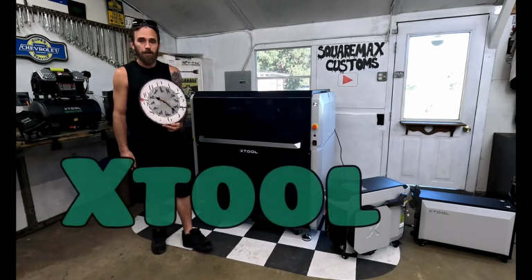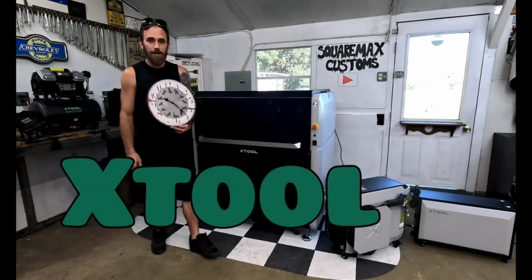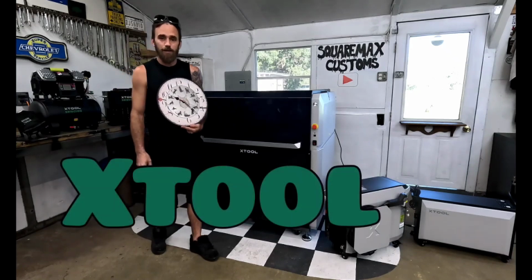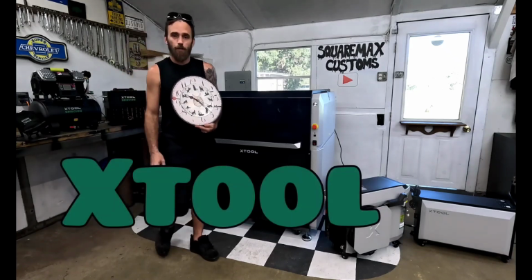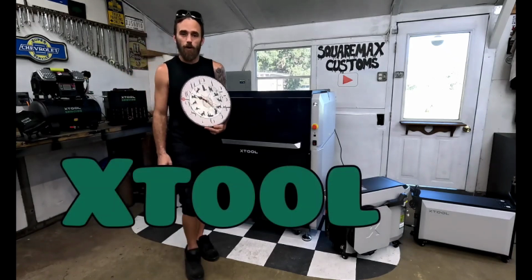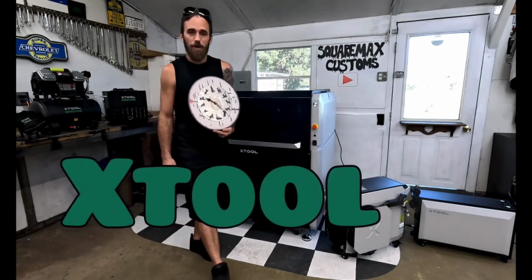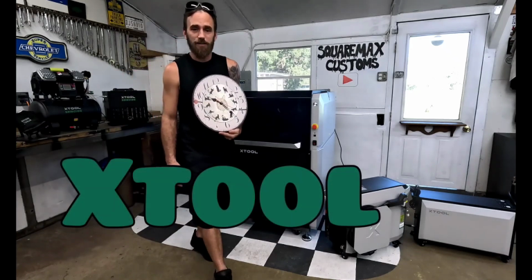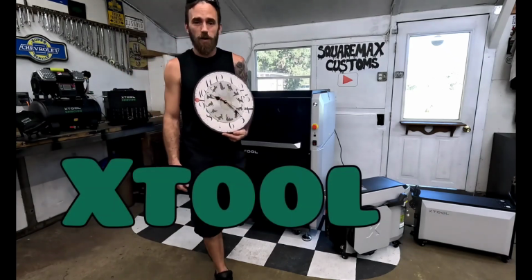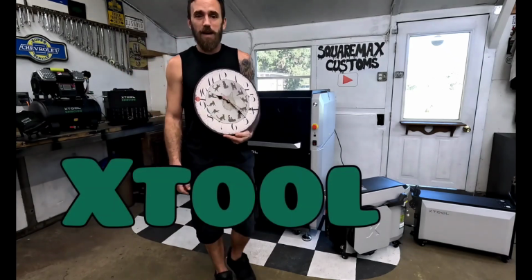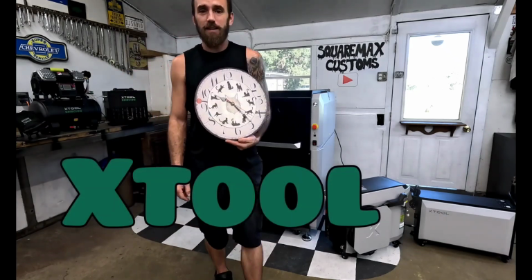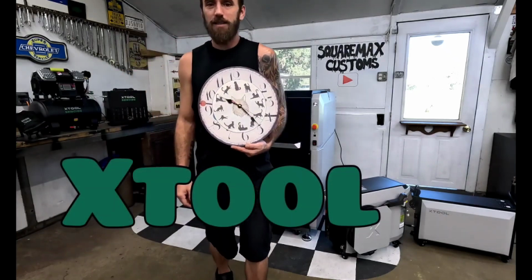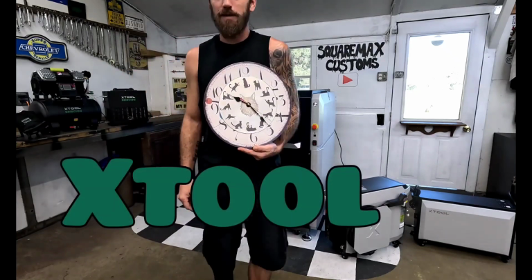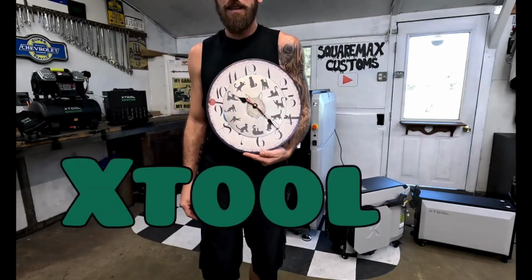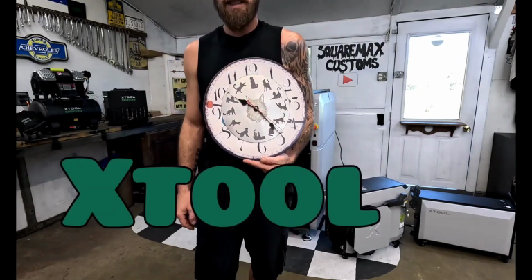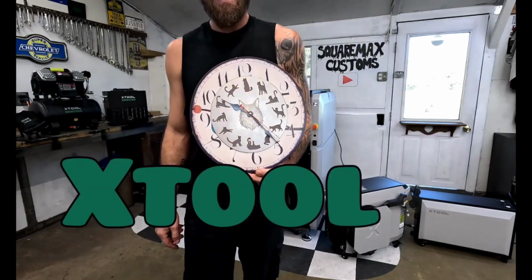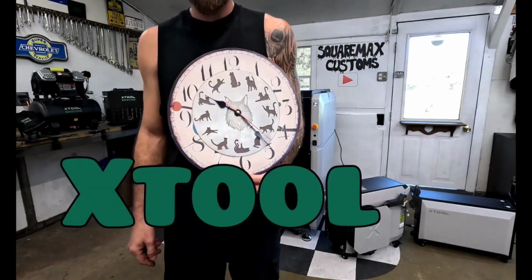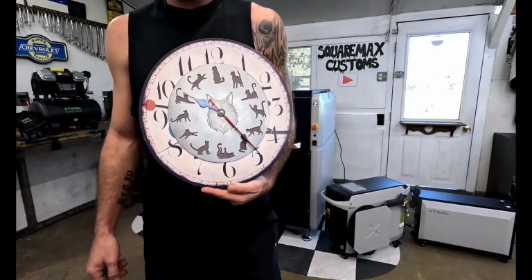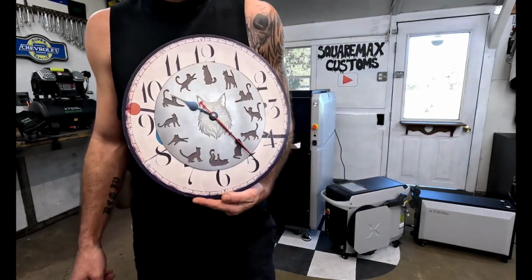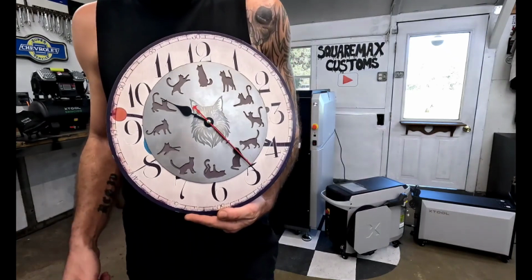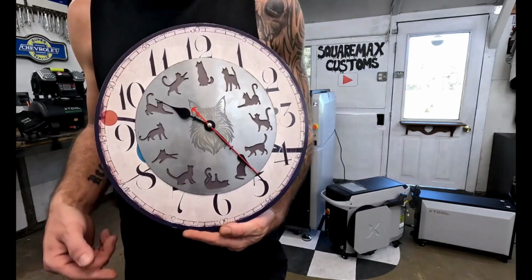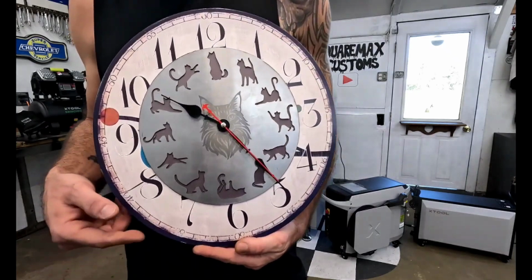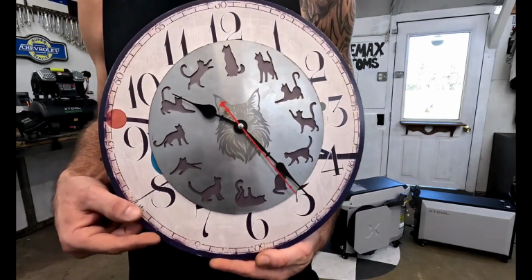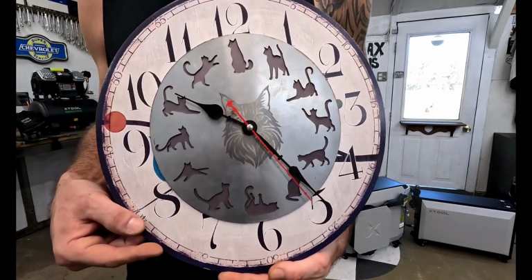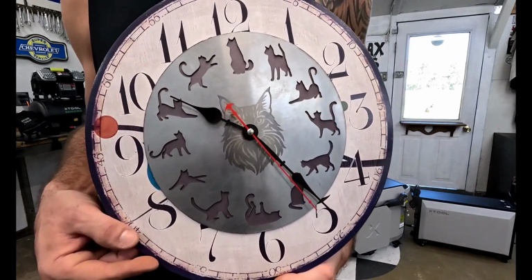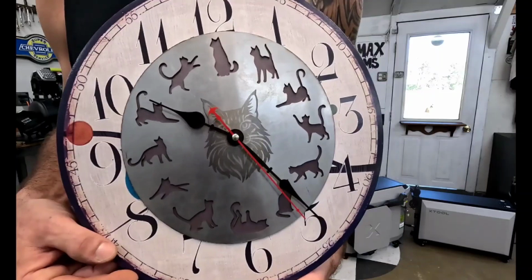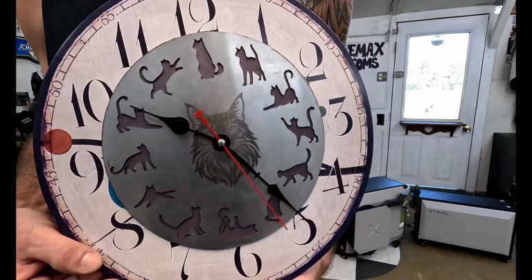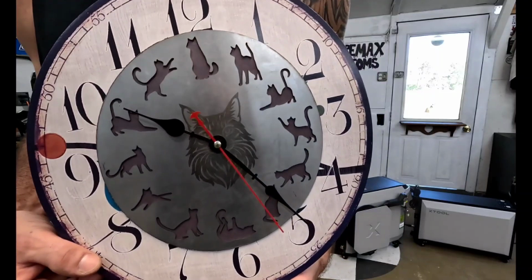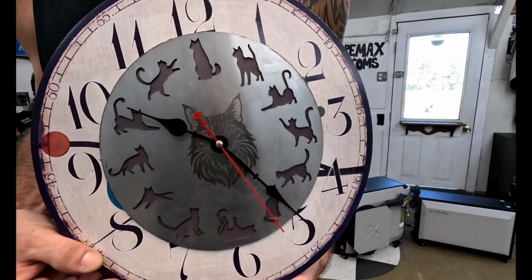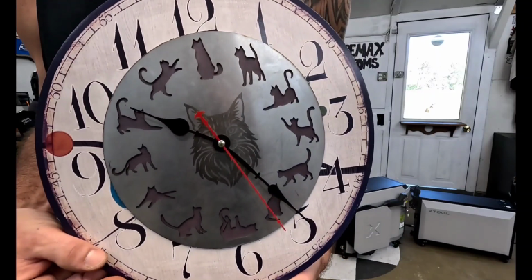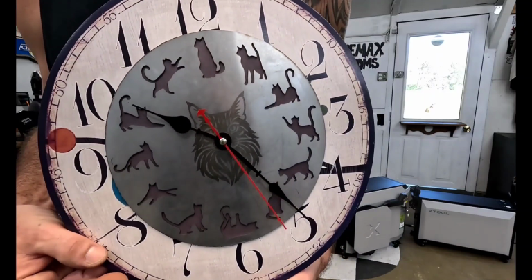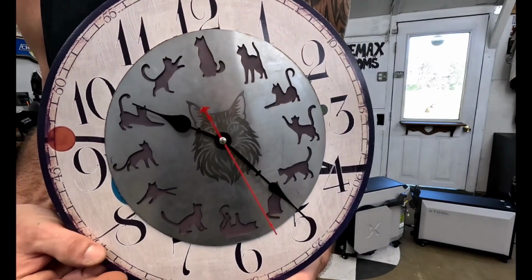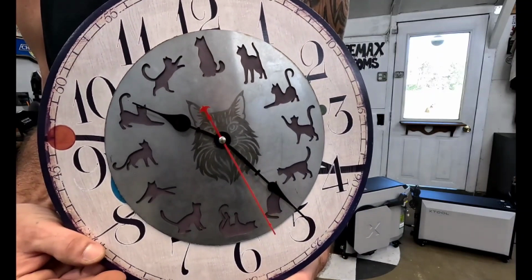Hey, welcome back to SquareMax Customs. Check out this clock face we made on the MetalFab CNC machine.